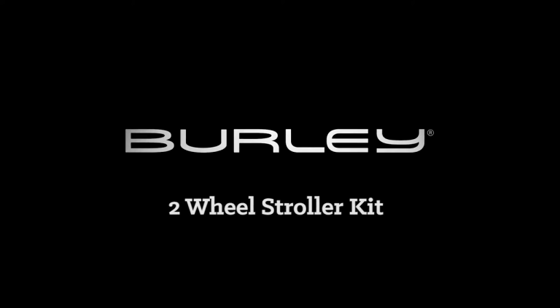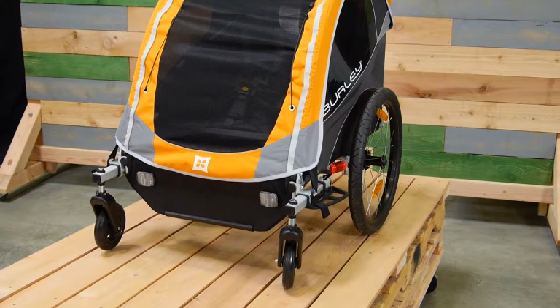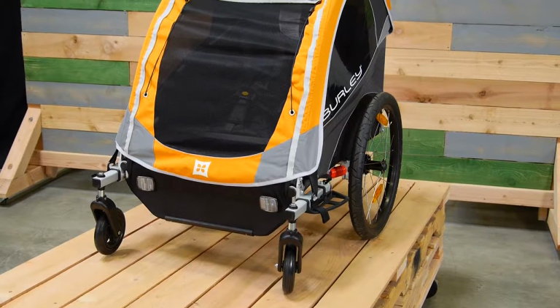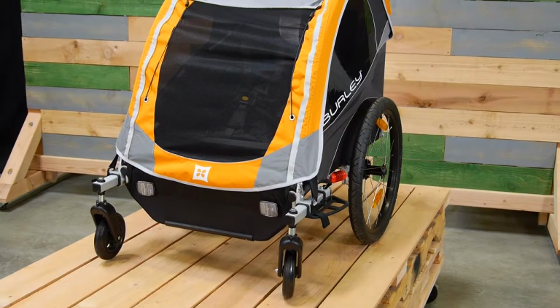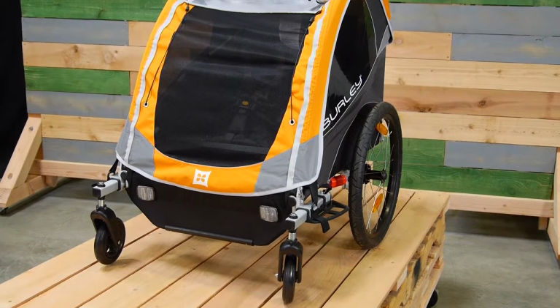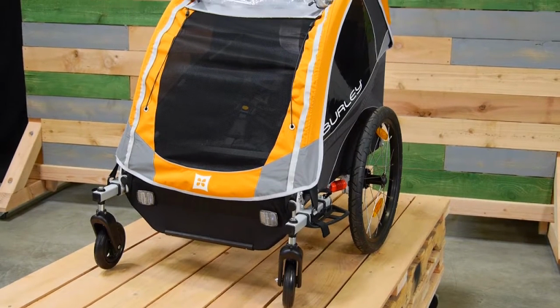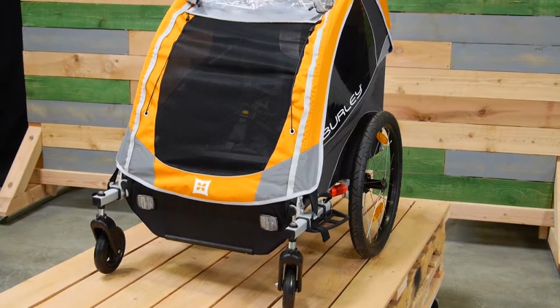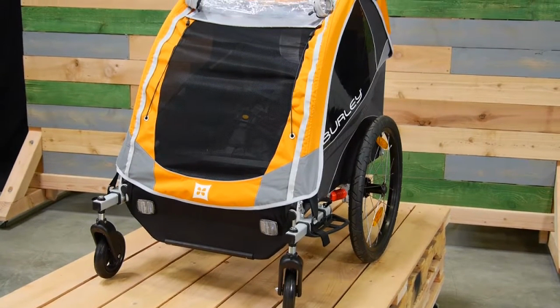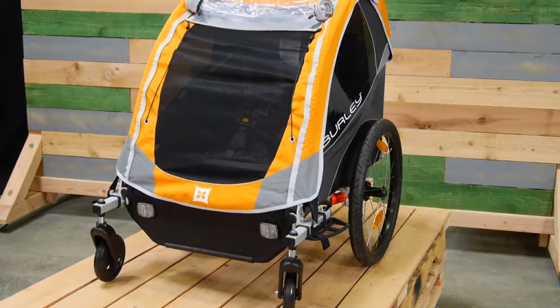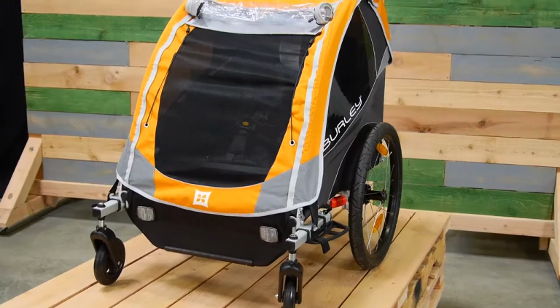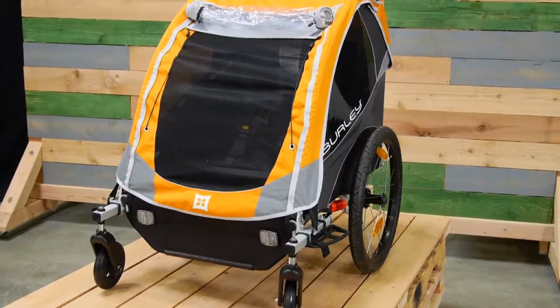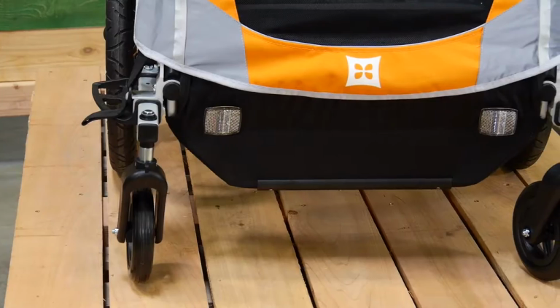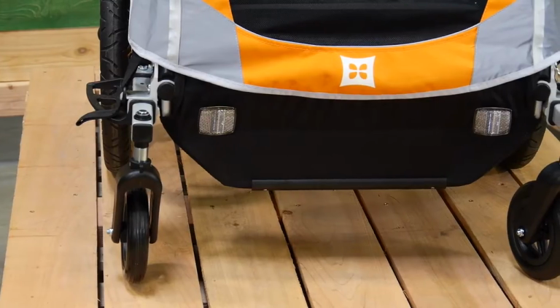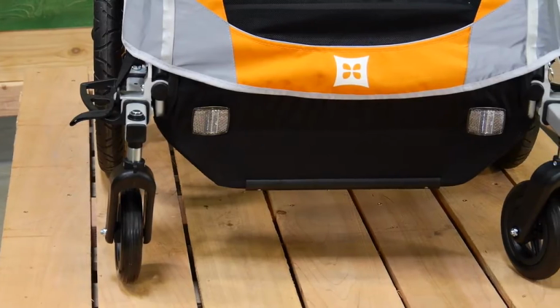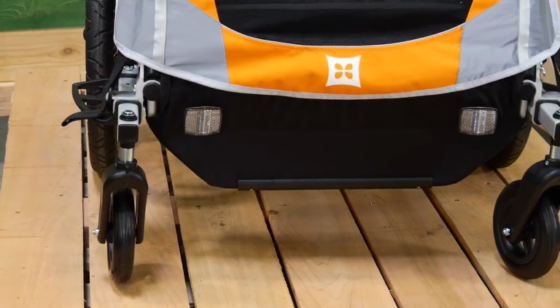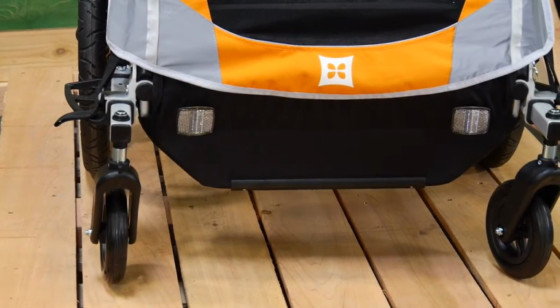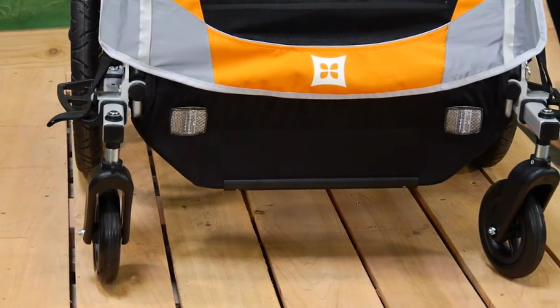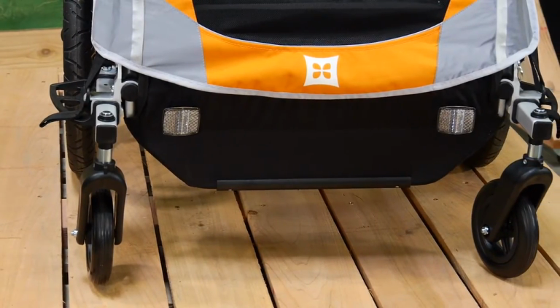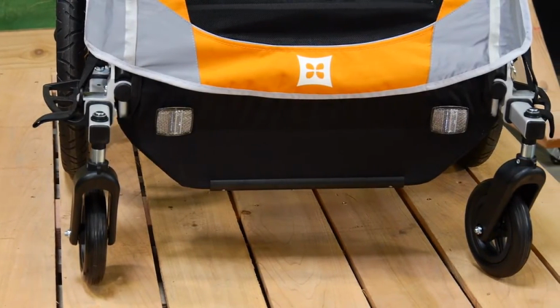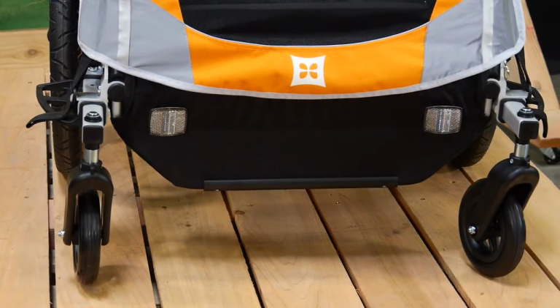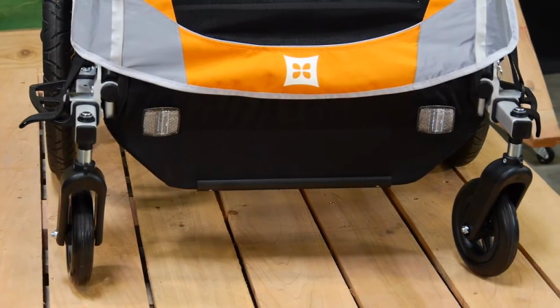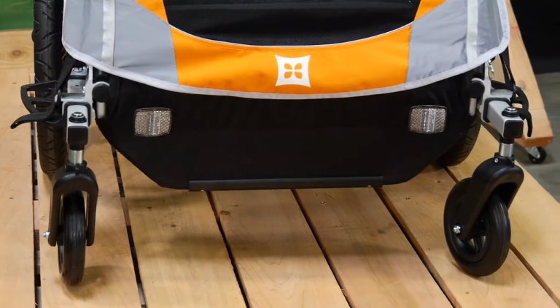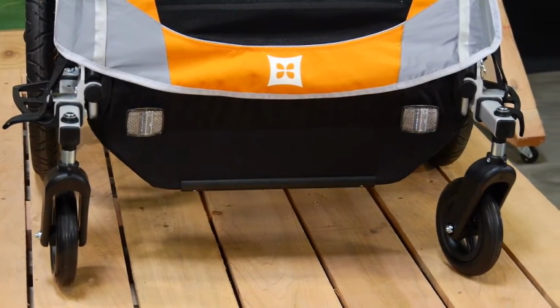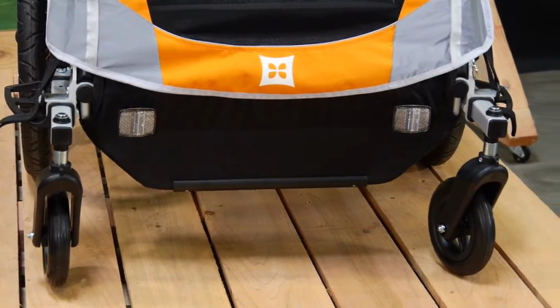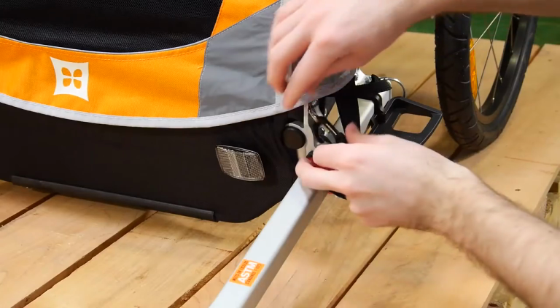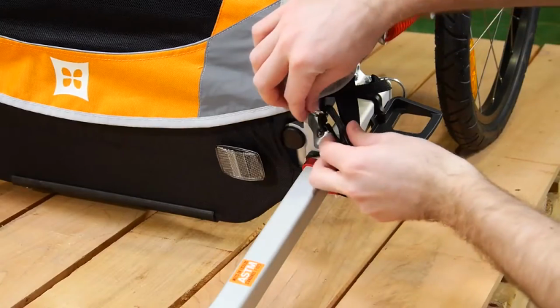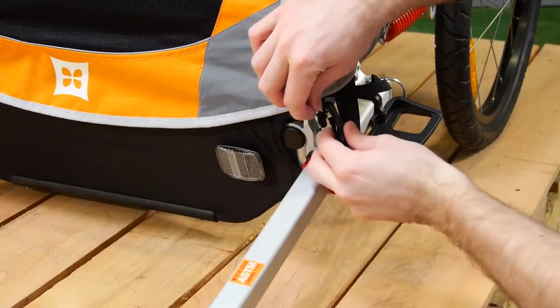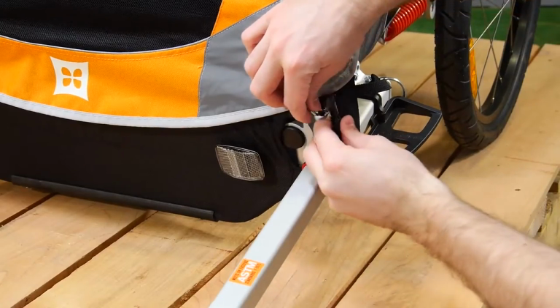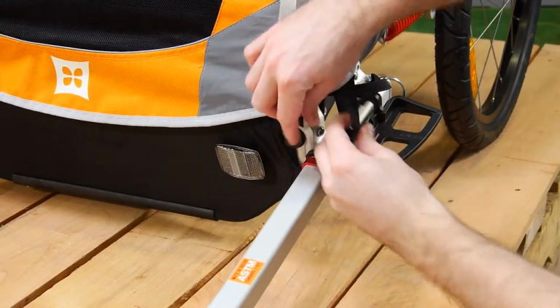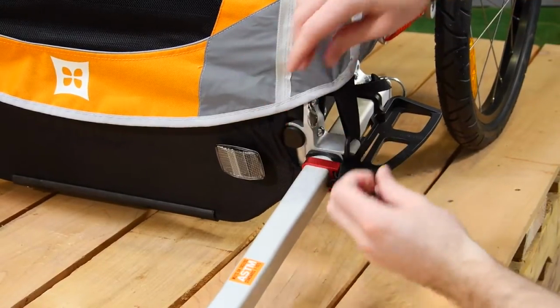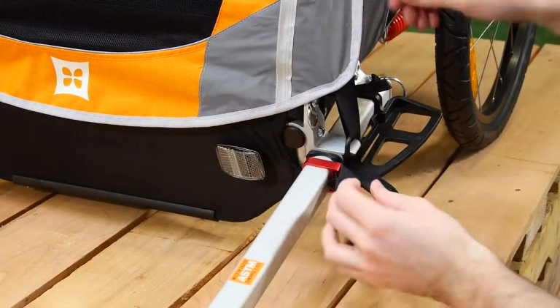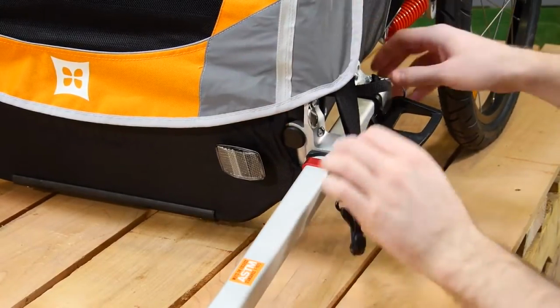Welcome to the instructional video for installing the two-wheel stroller kit. Start by removing the tow bar.